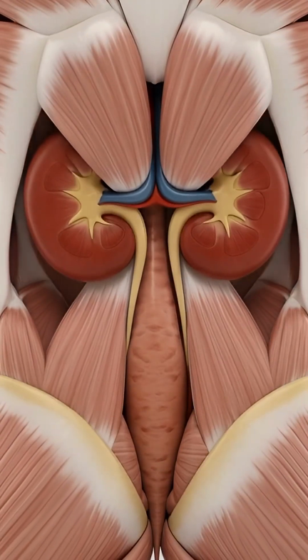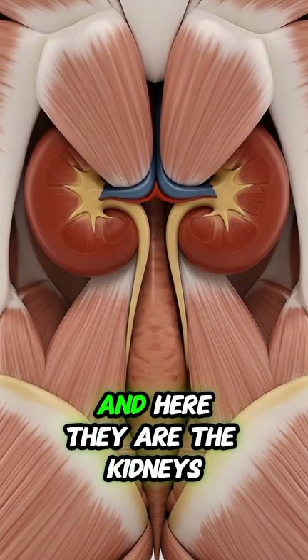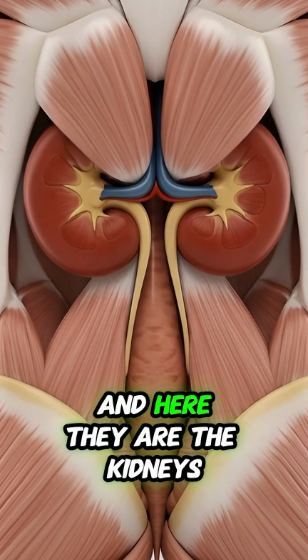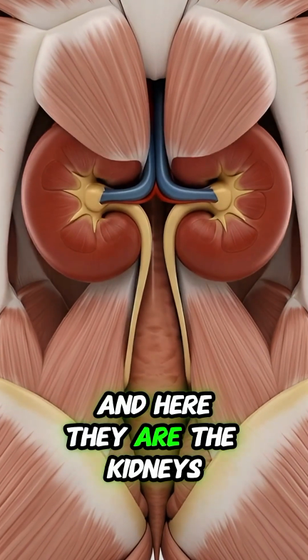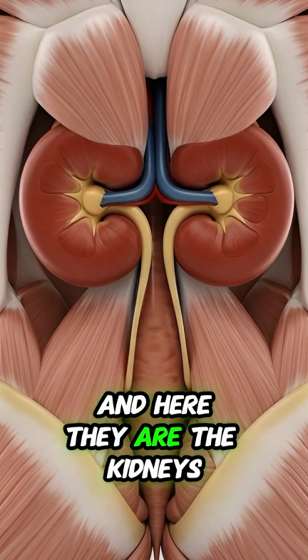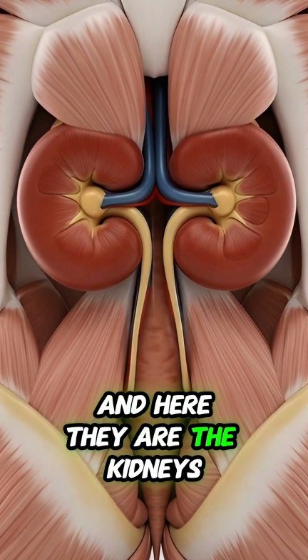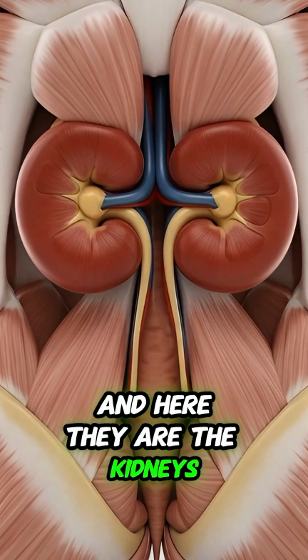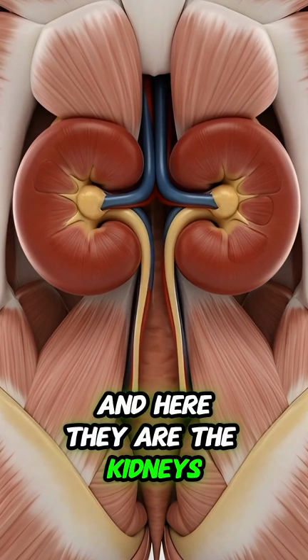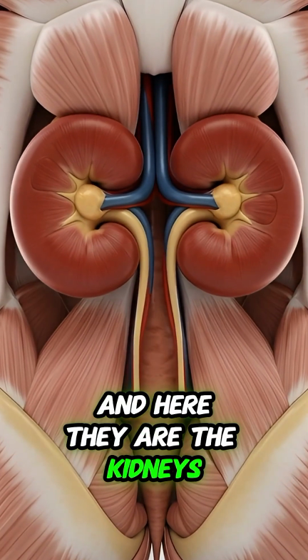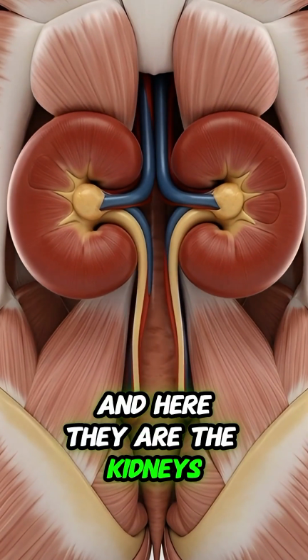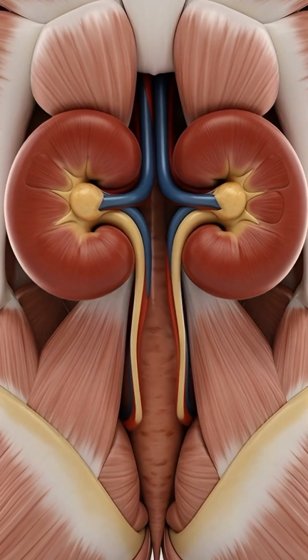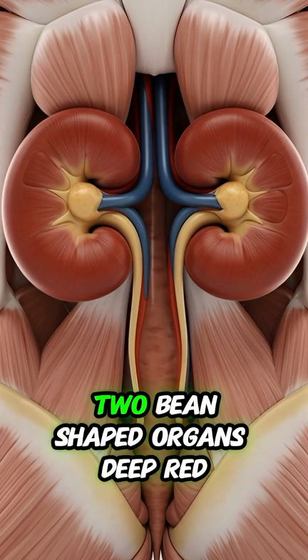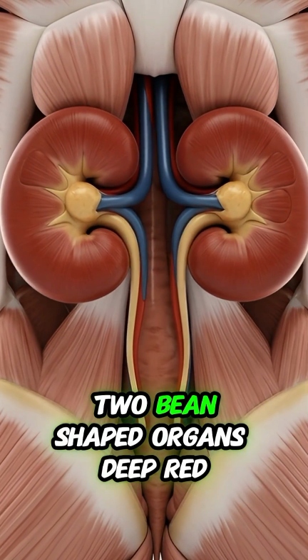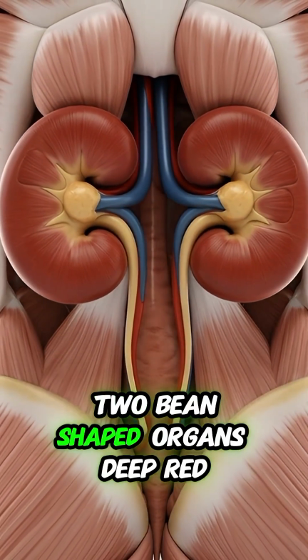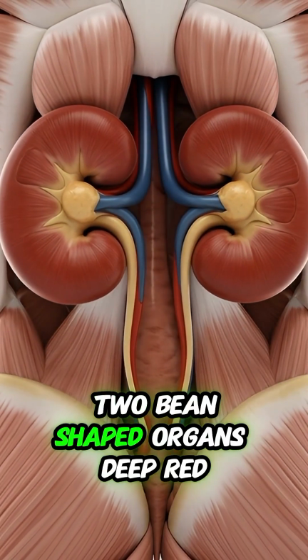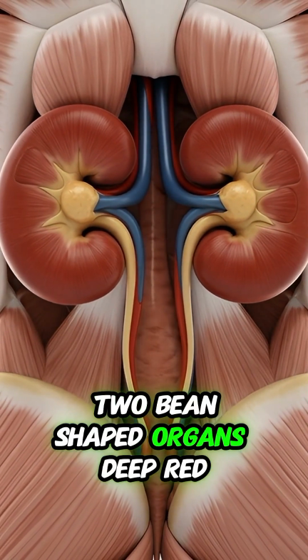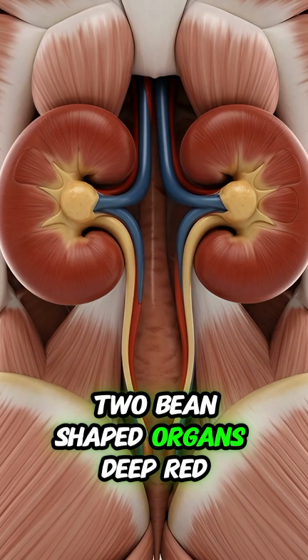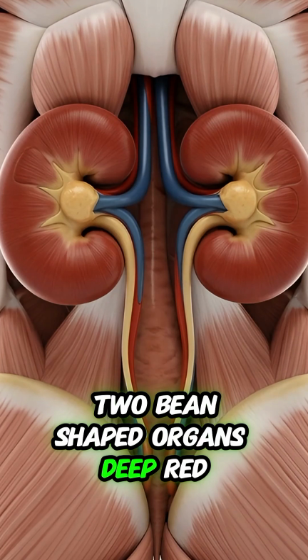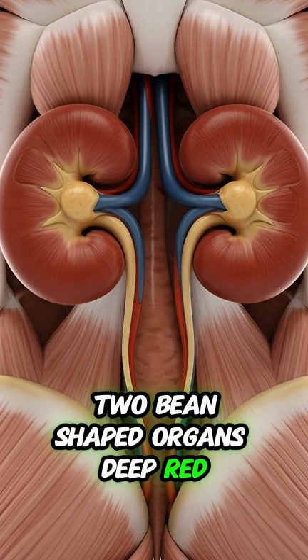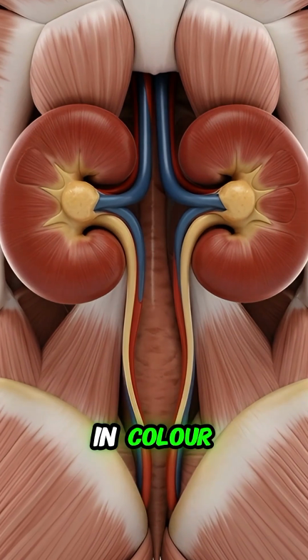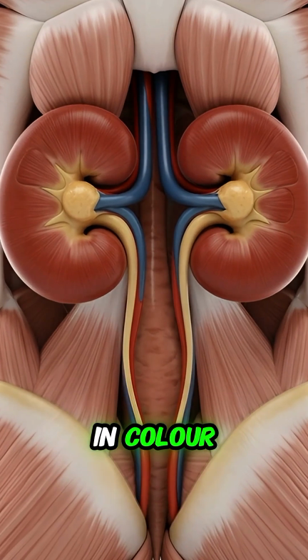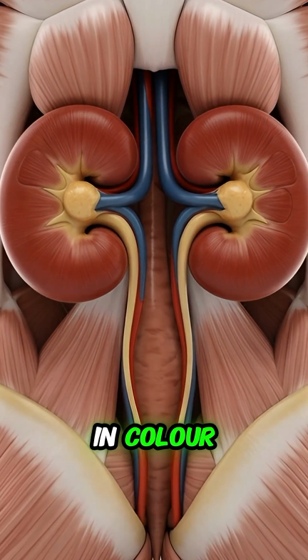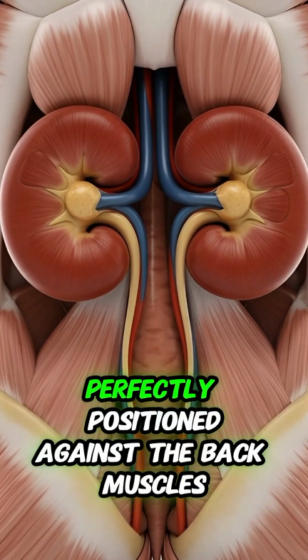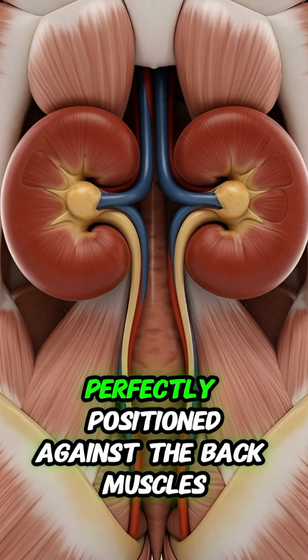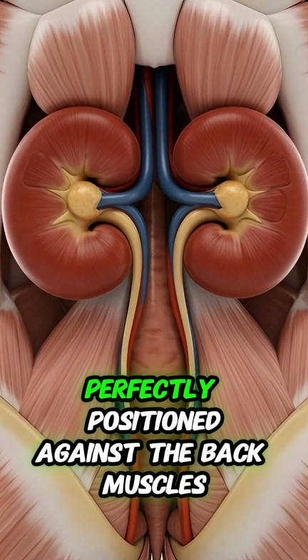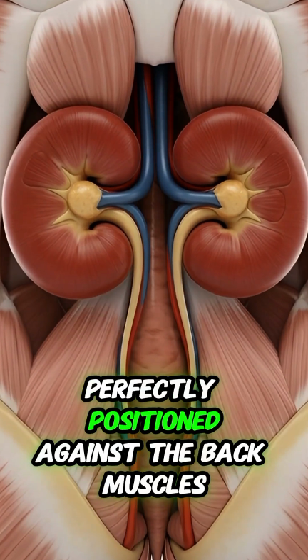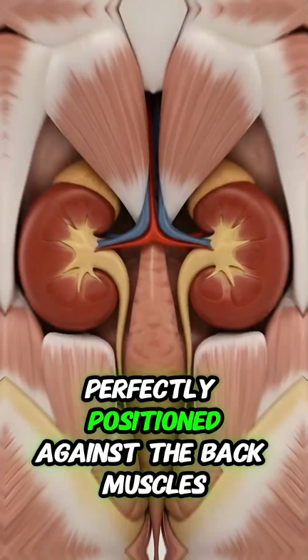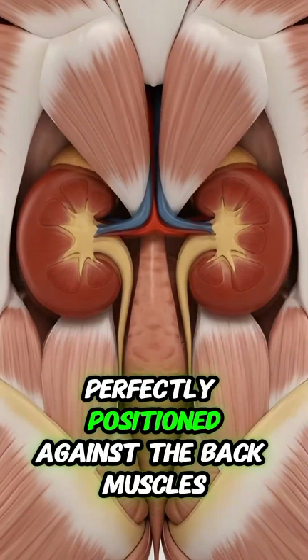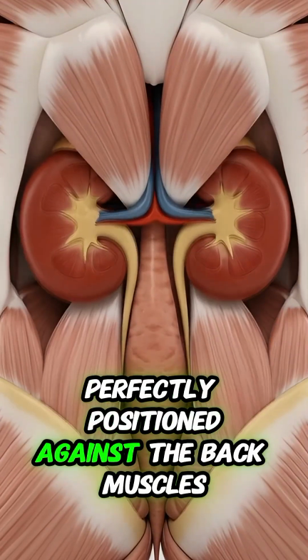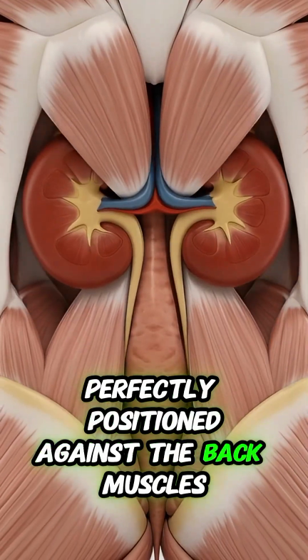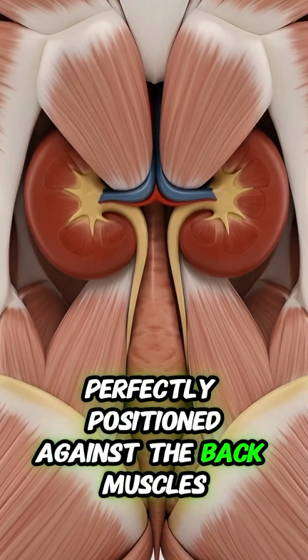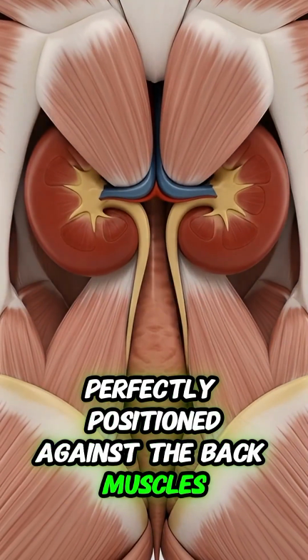And here they are — the kidneys. Two bean-shaped organs, deep red in color, perfectly positioned against the back muscles.